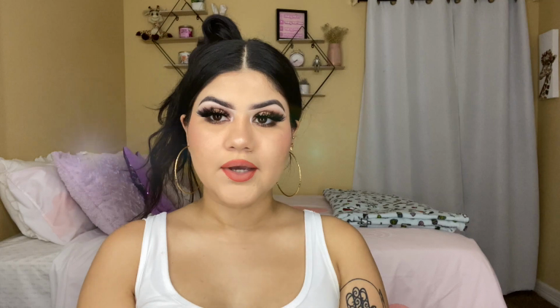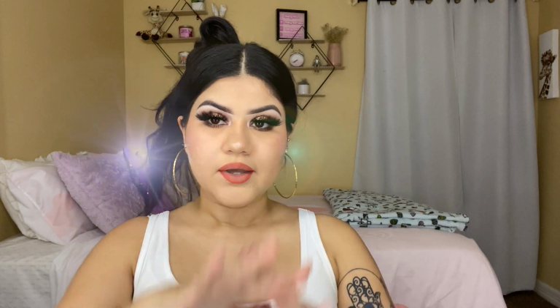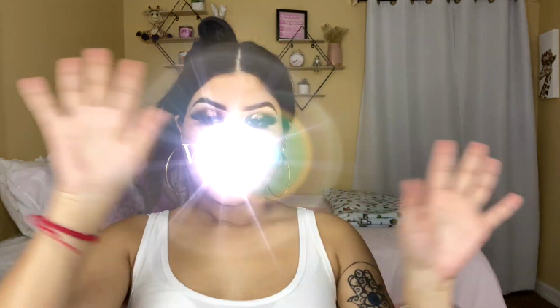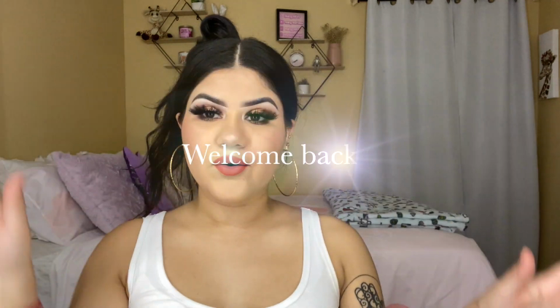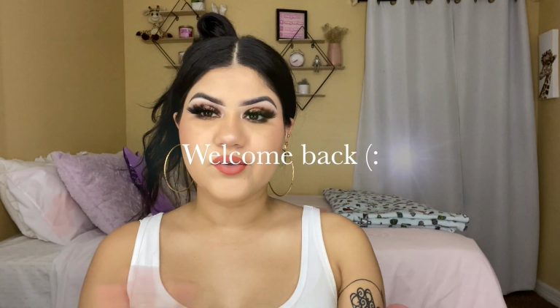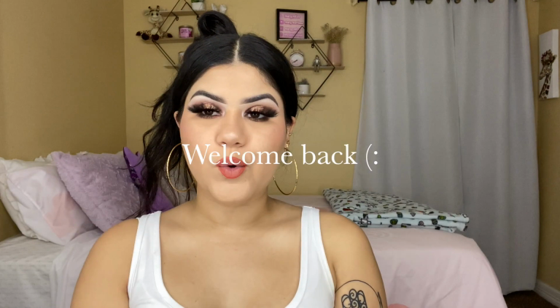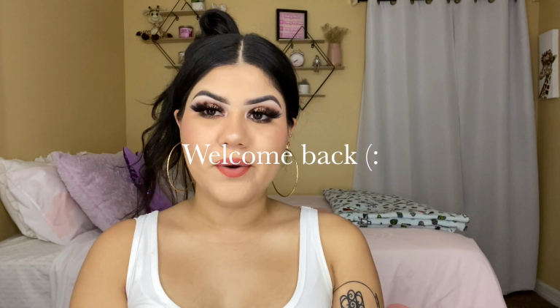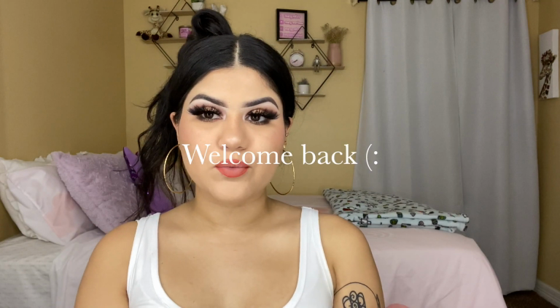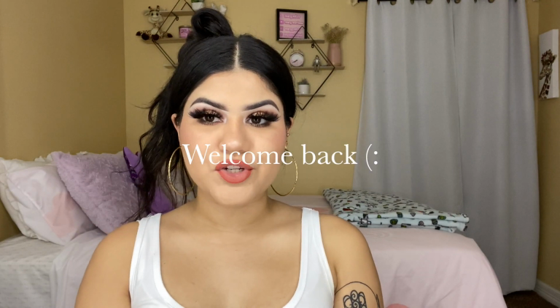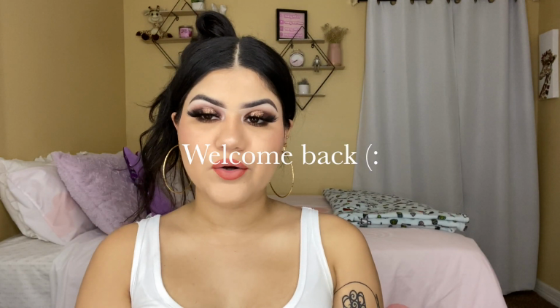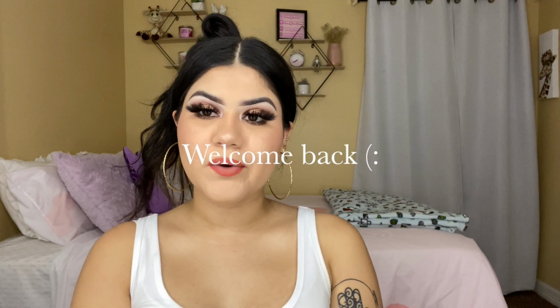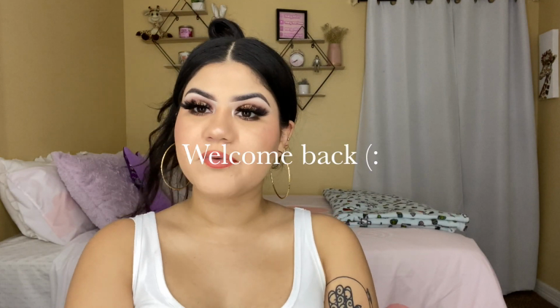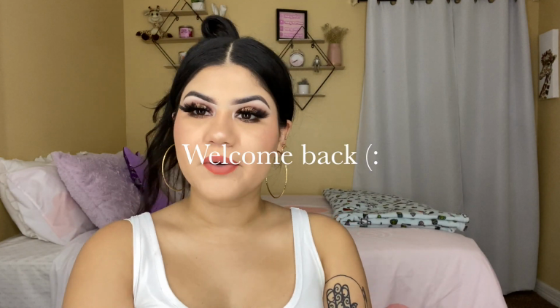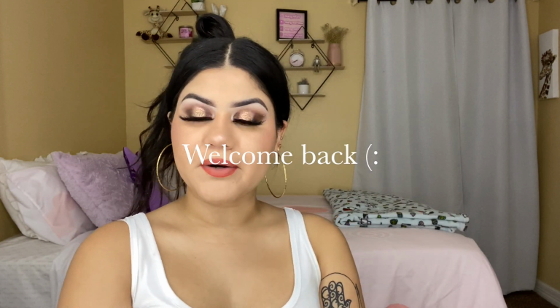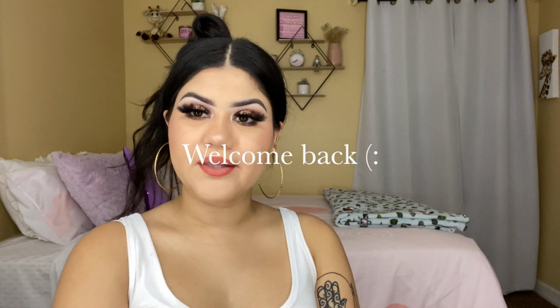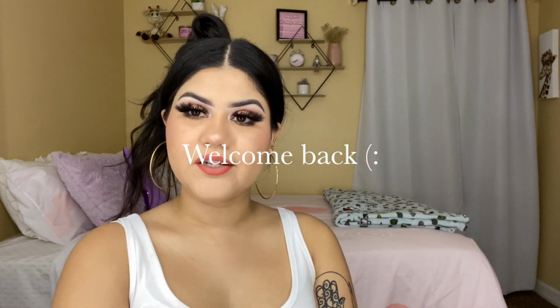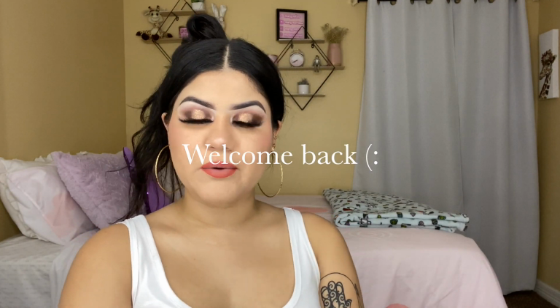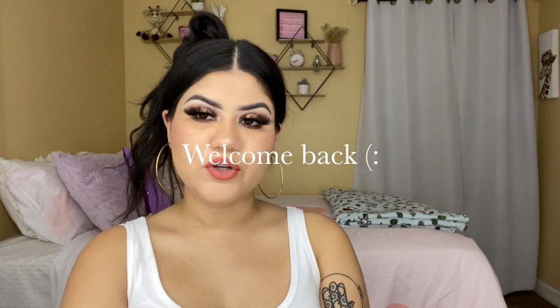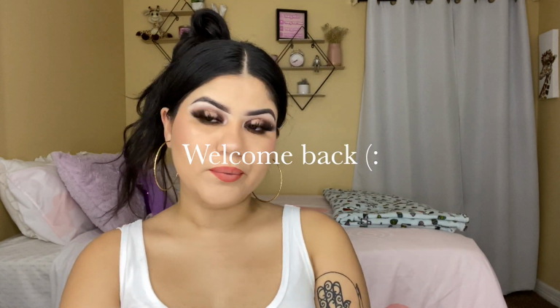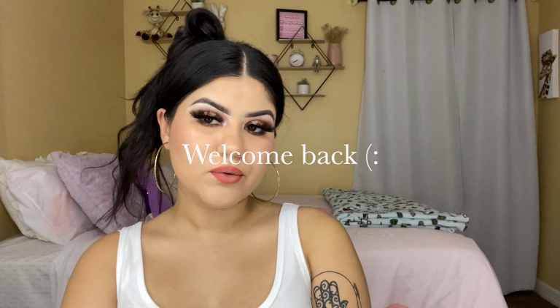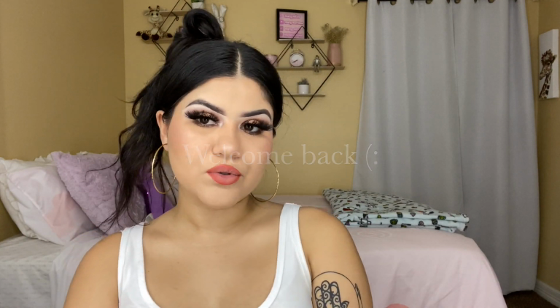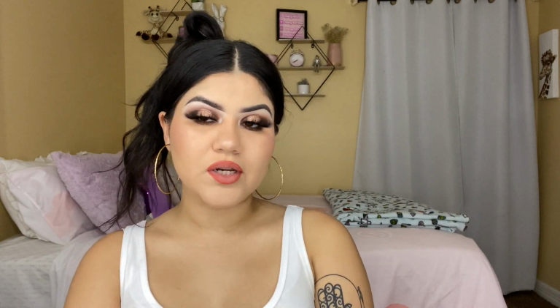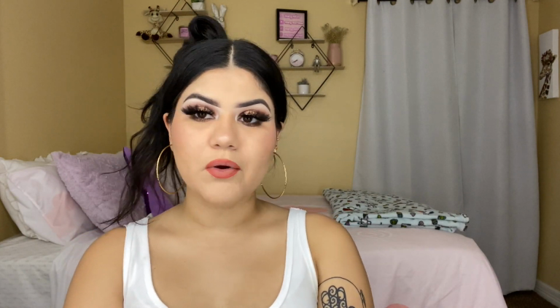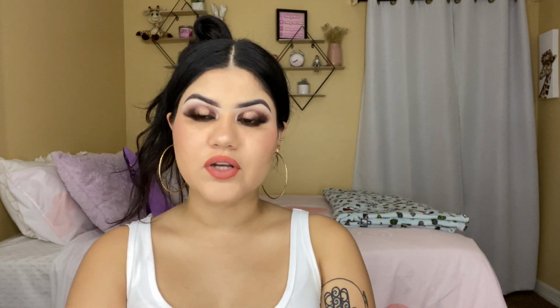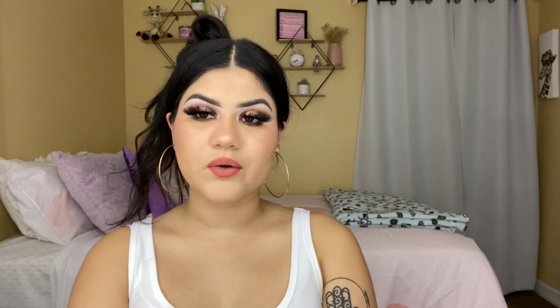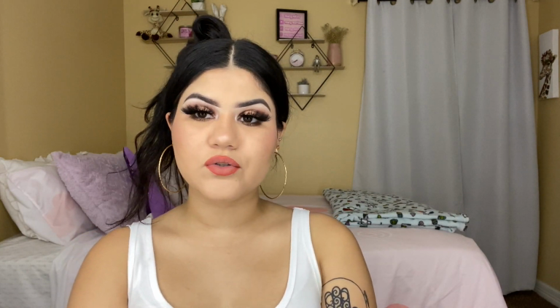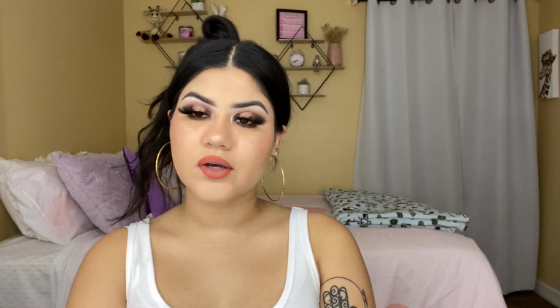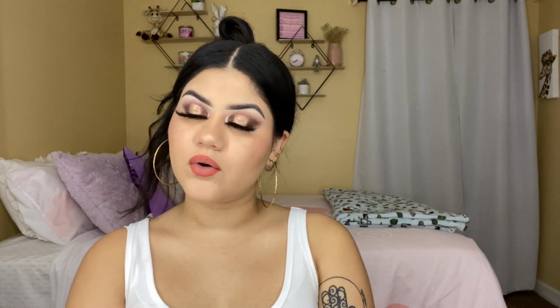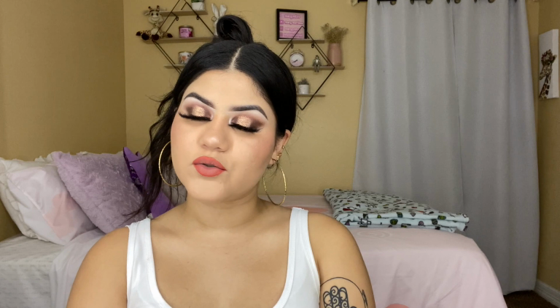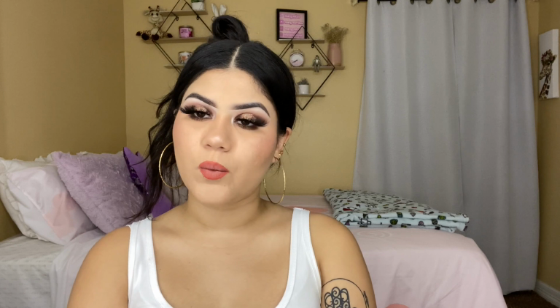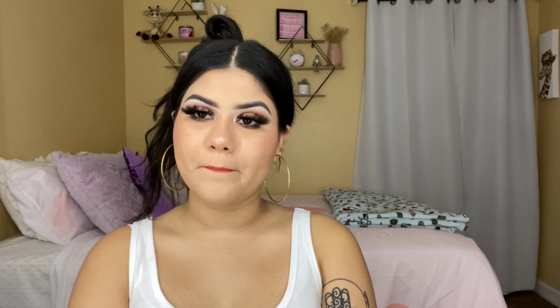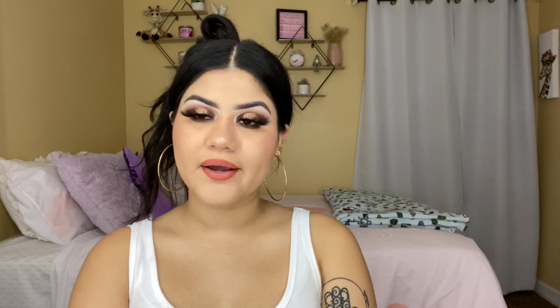Hello guys, welcome back to my channel. My name is Mari Martínez, pa' los que no me conocen y pa' los que me conocen — hello guys, welcome back.